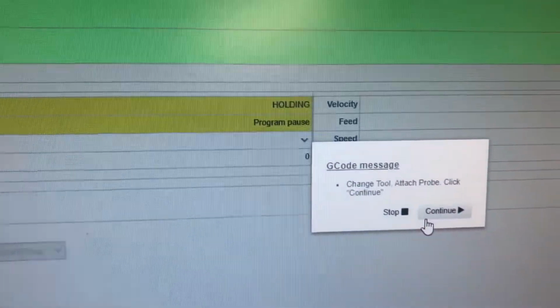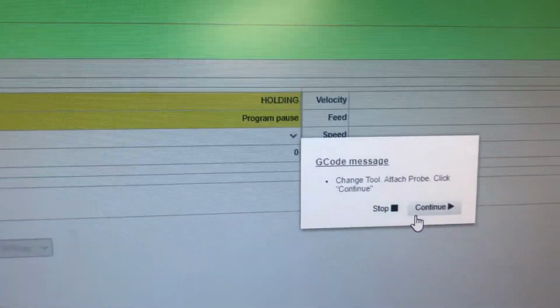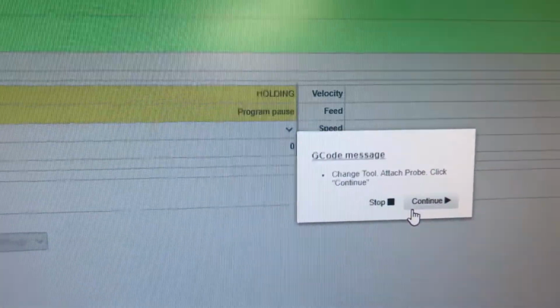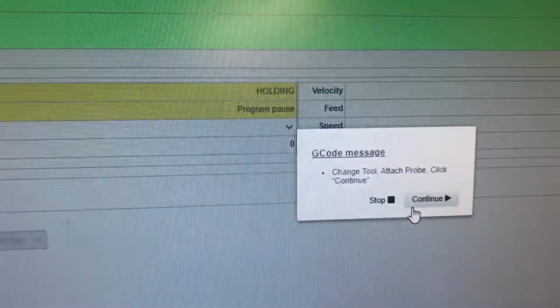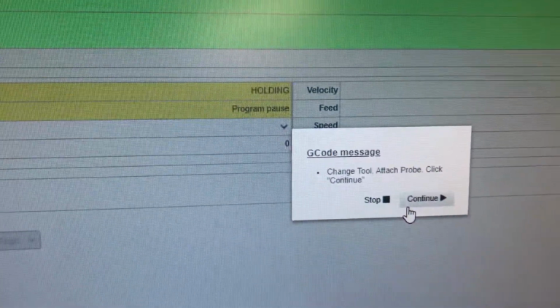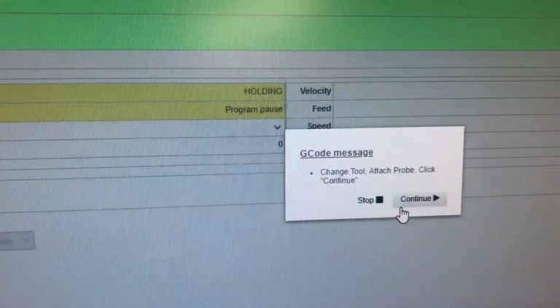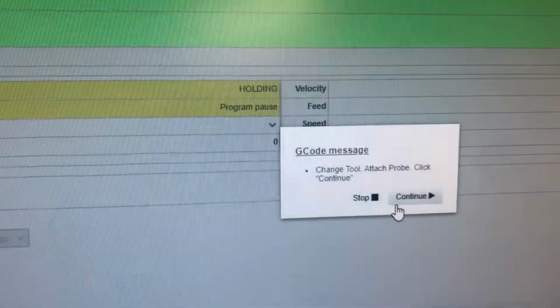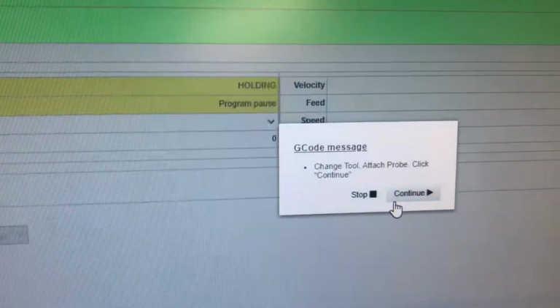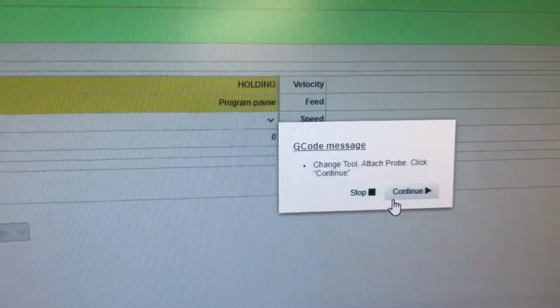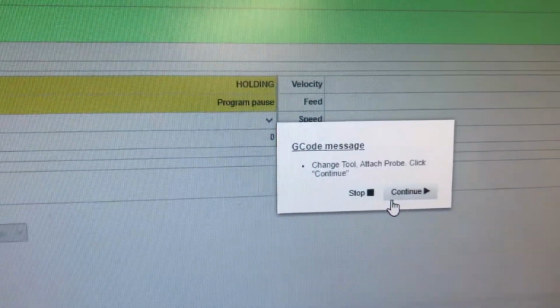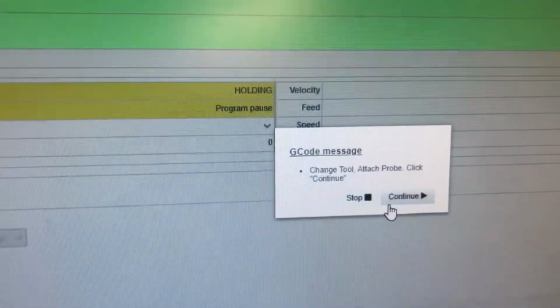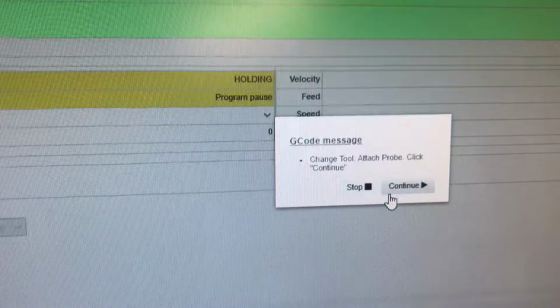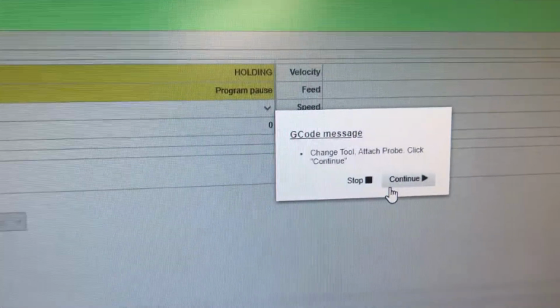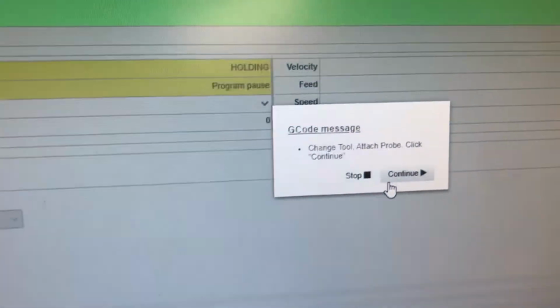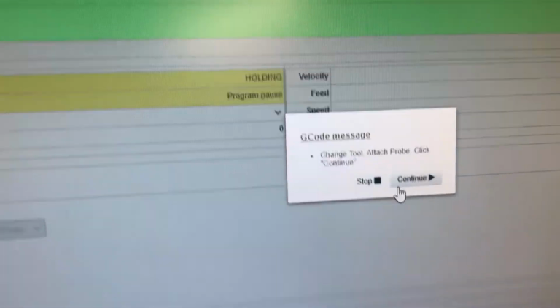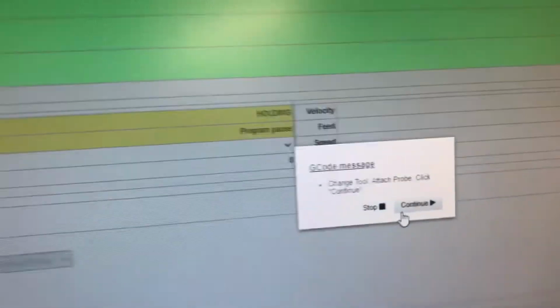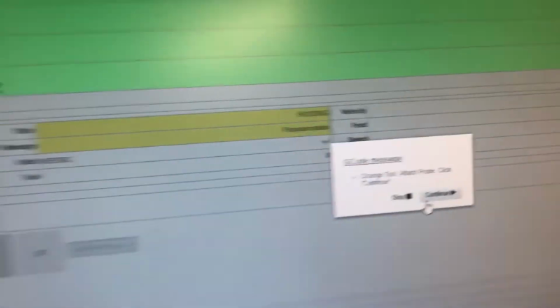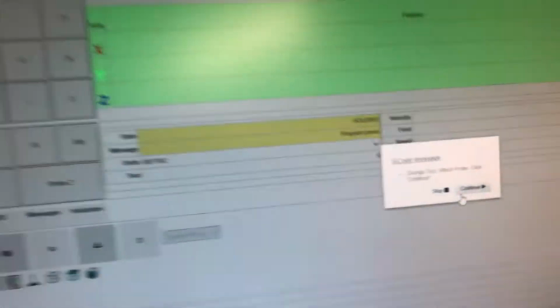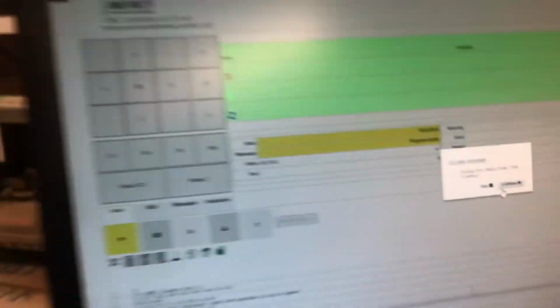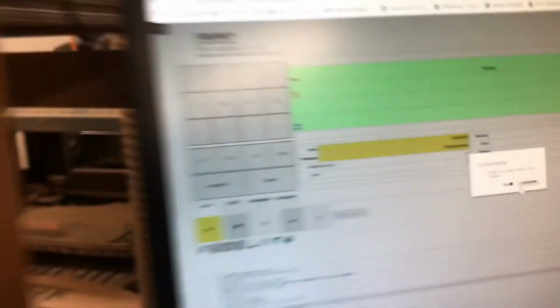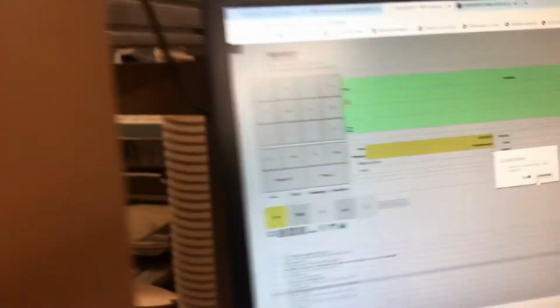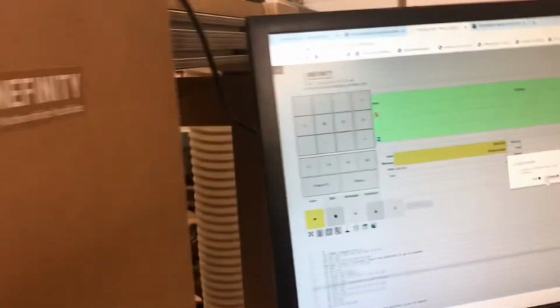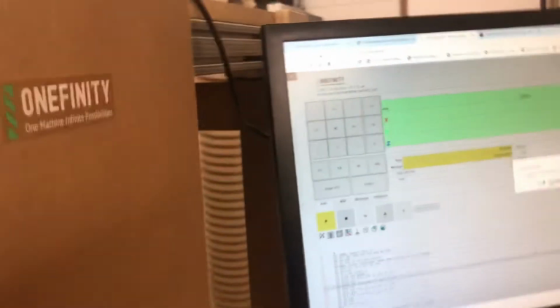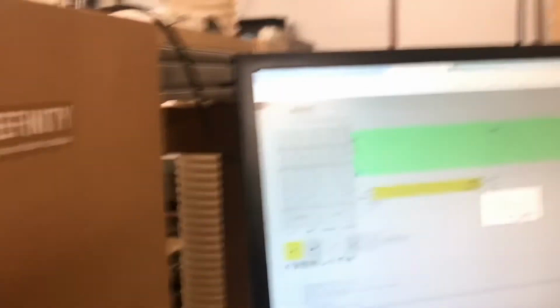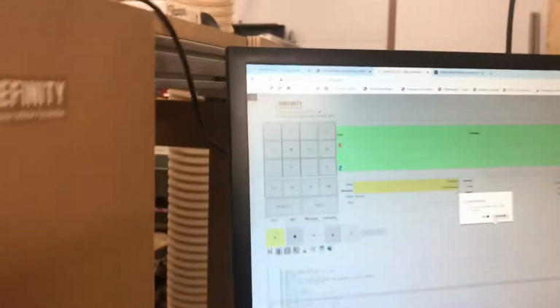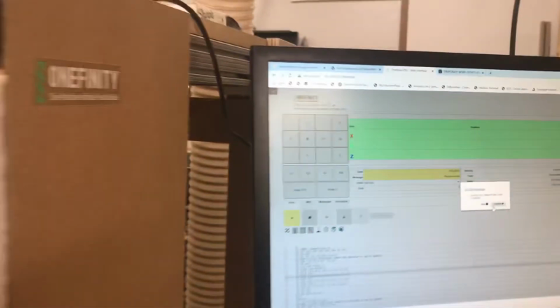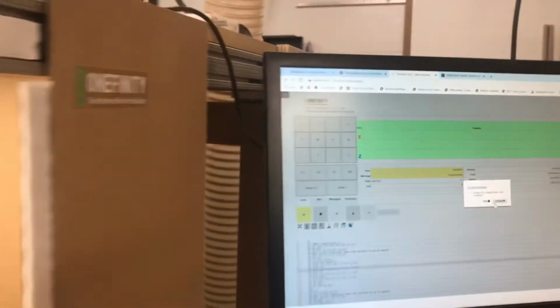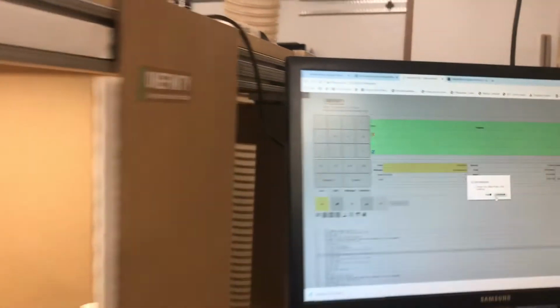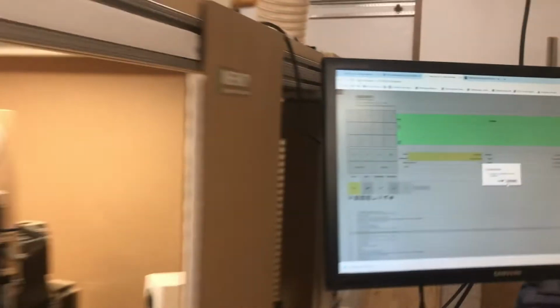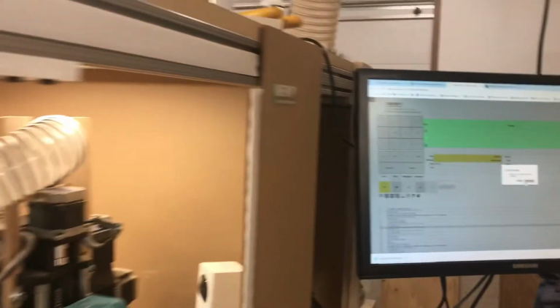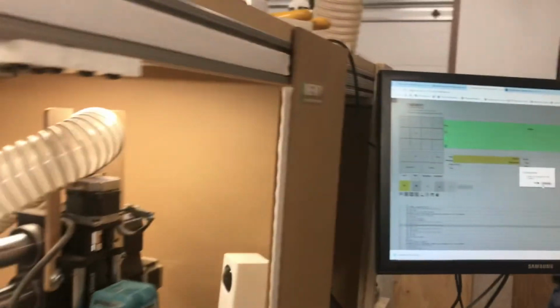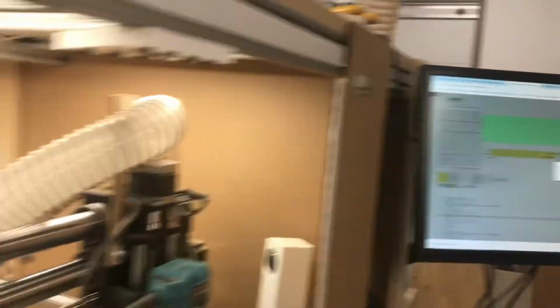It's now saying to change the tool, attach the probe, and click continue. So let's go ahead and do that. I'll just set you down for a minute here while I change out the tool.